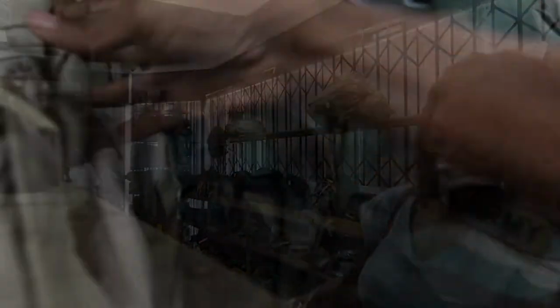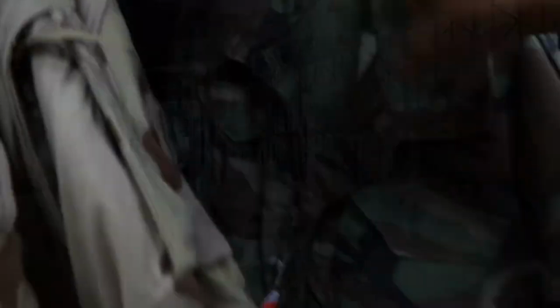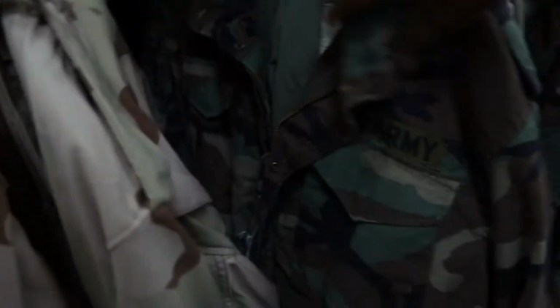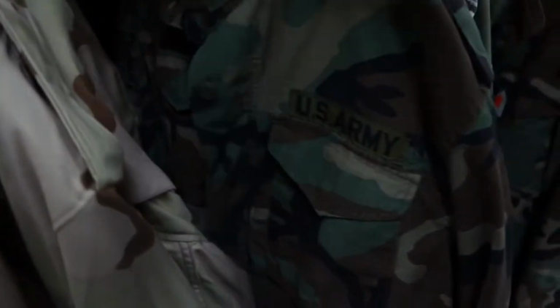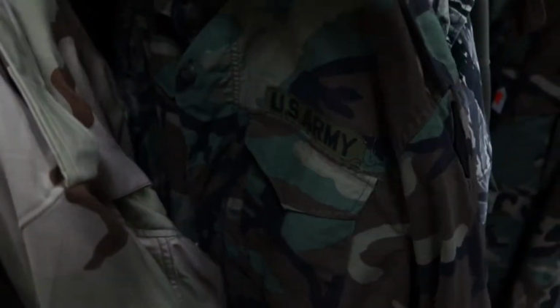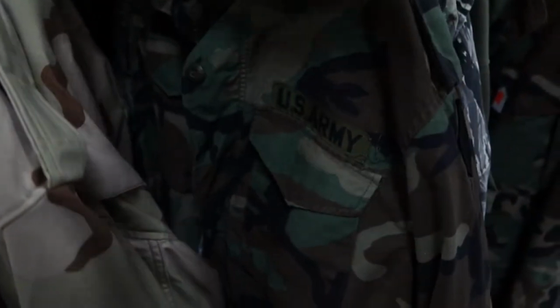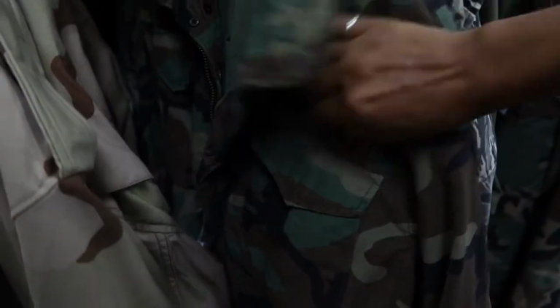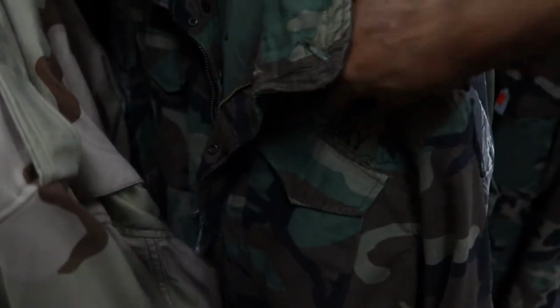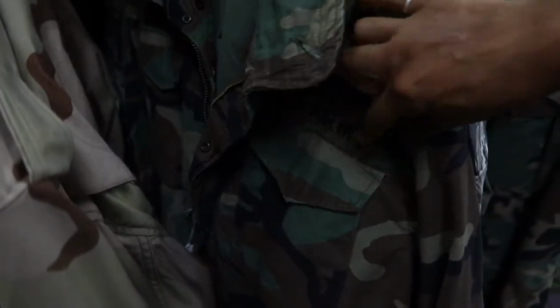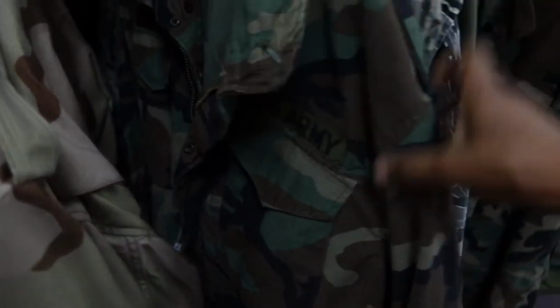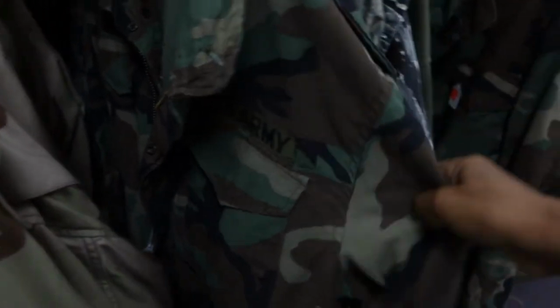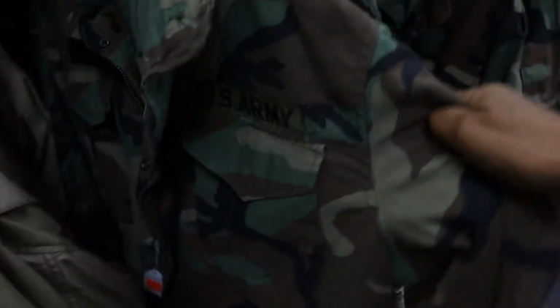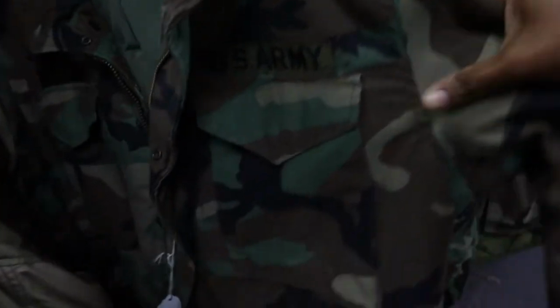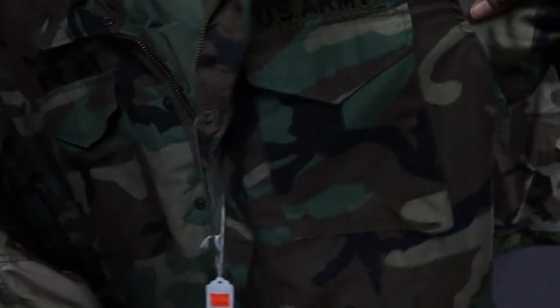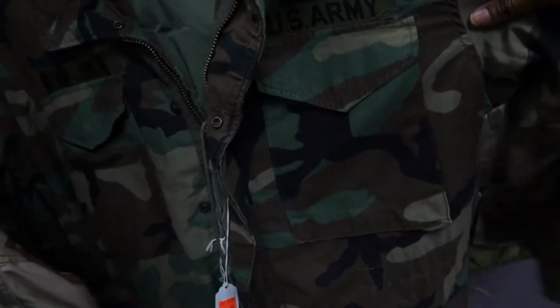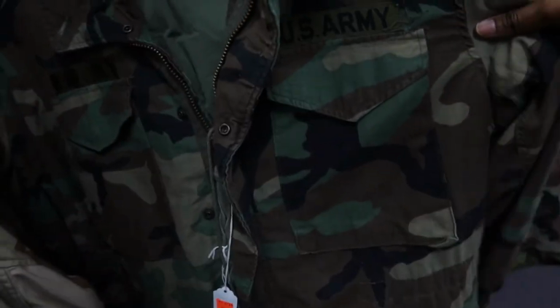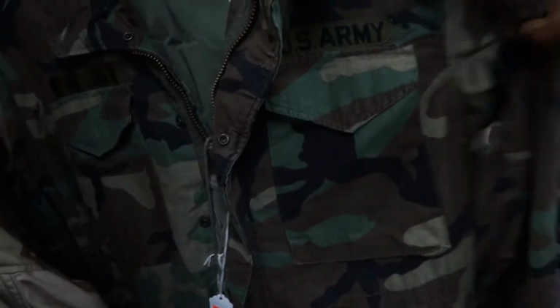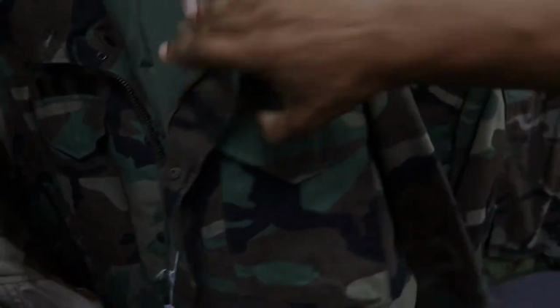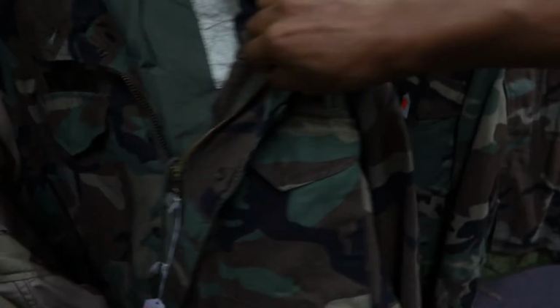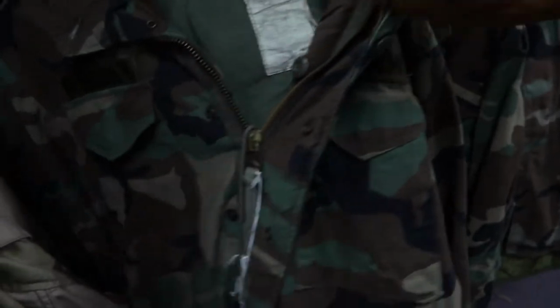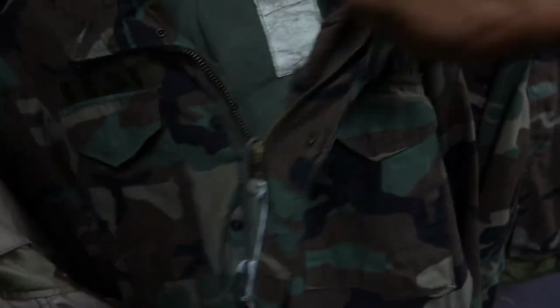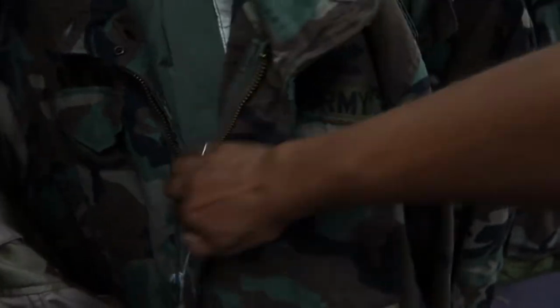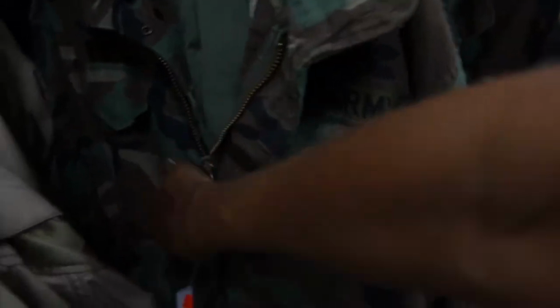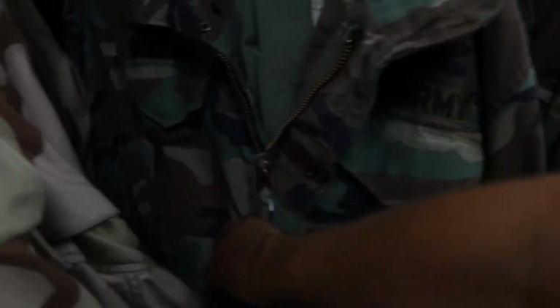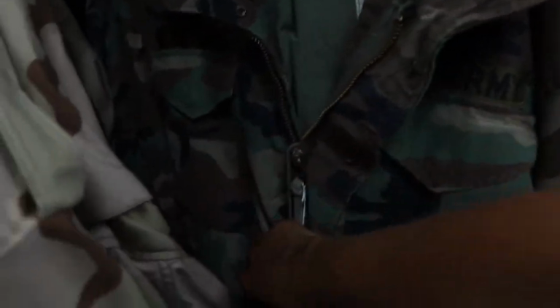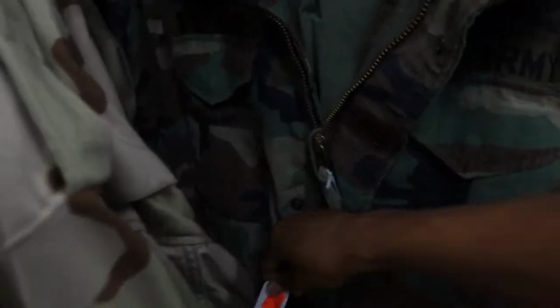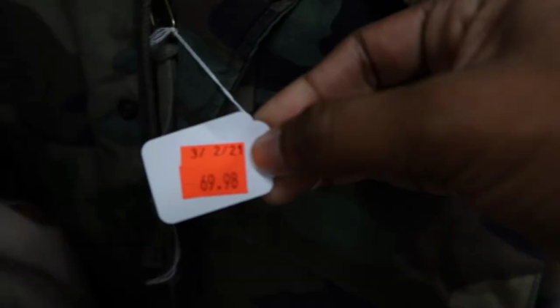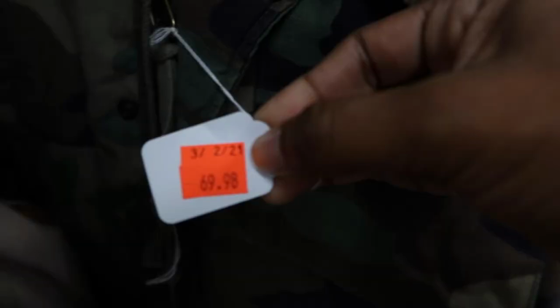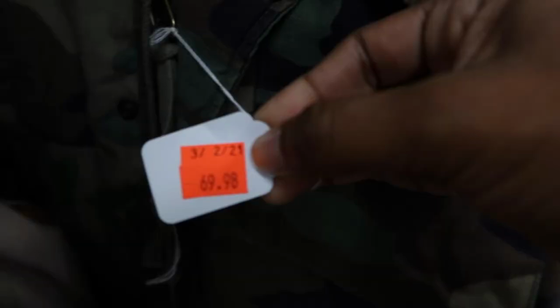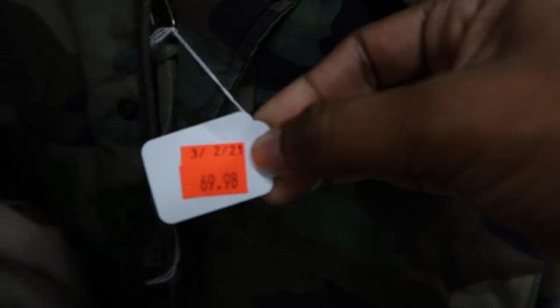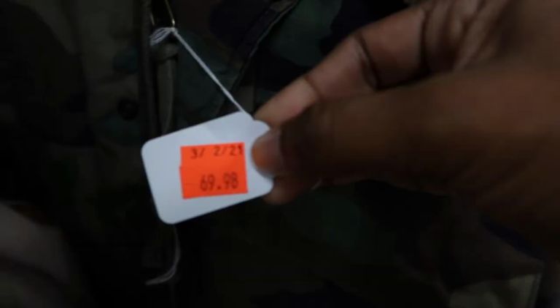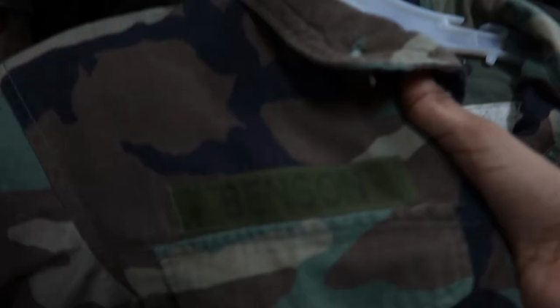They really did have a whole lot of jackets. I really like this one with all the details. Look at that price — whoa!